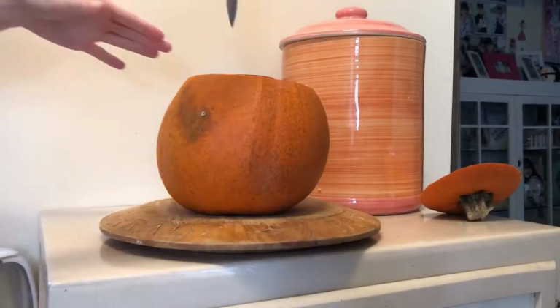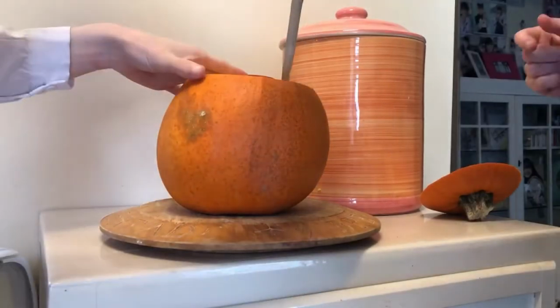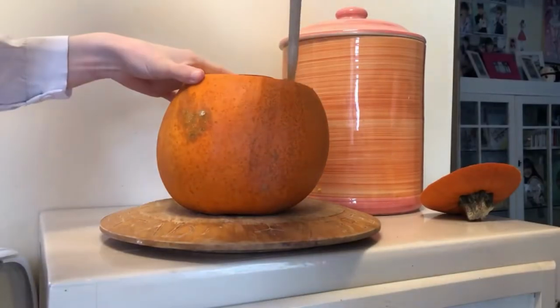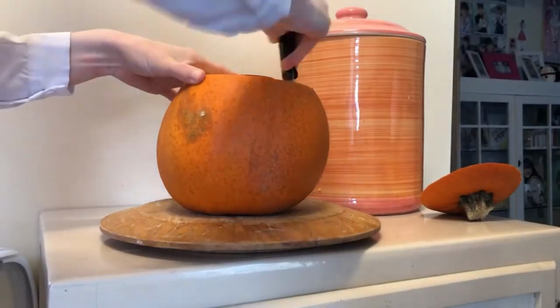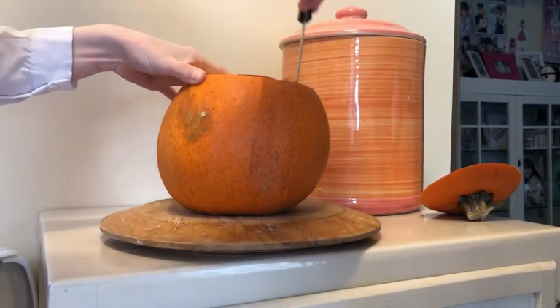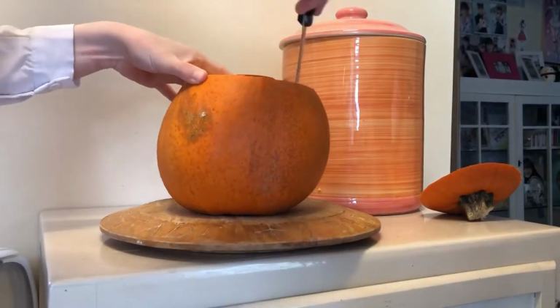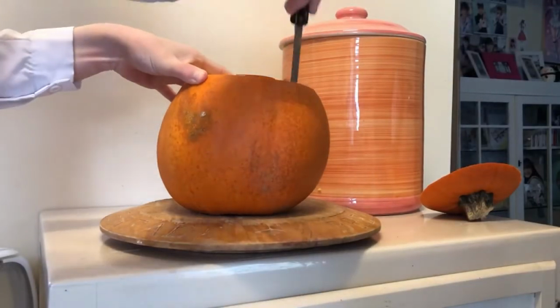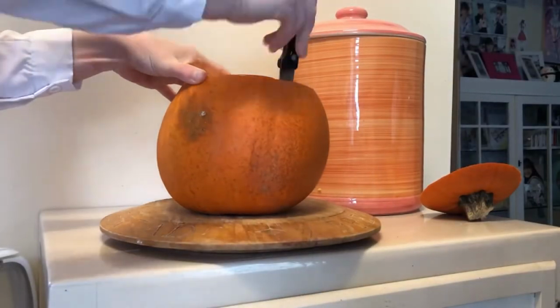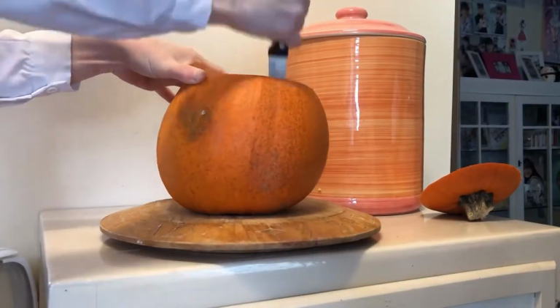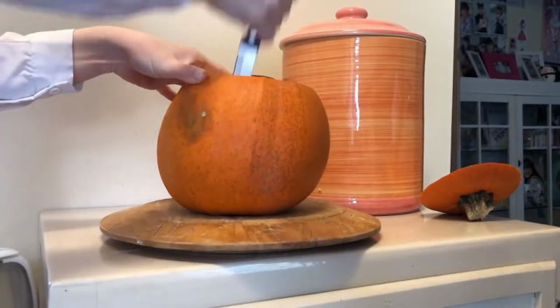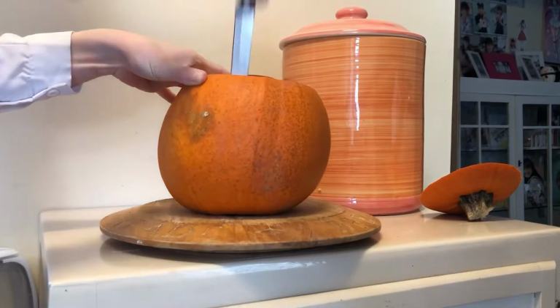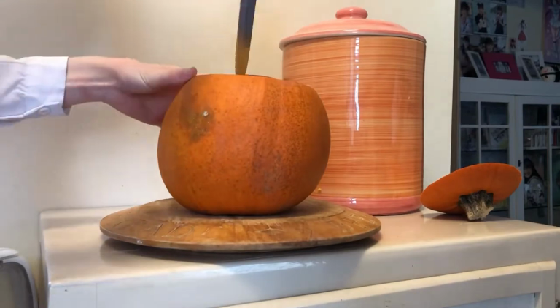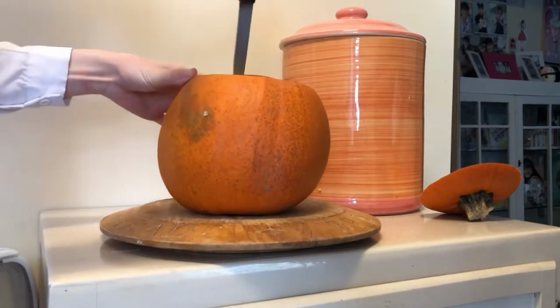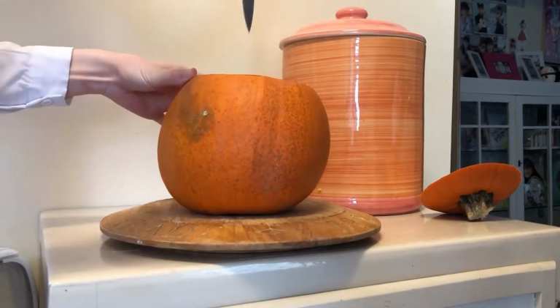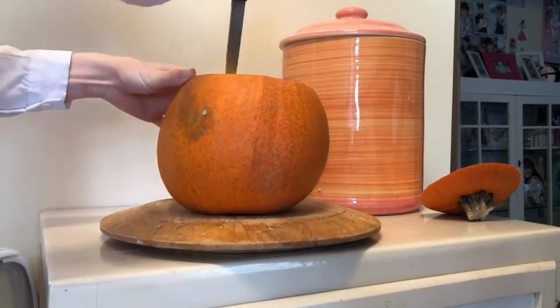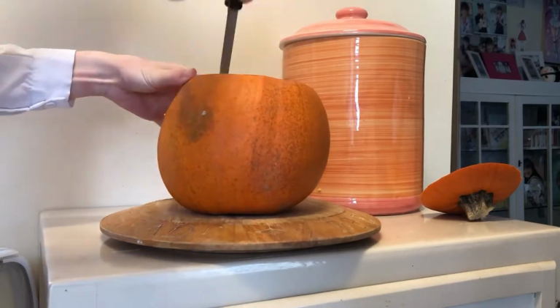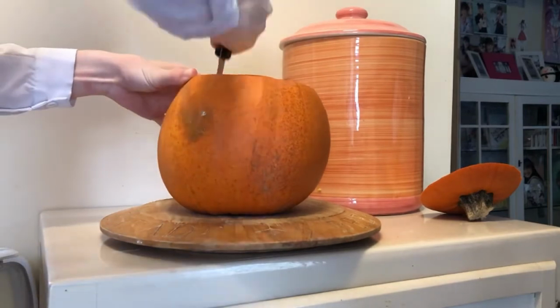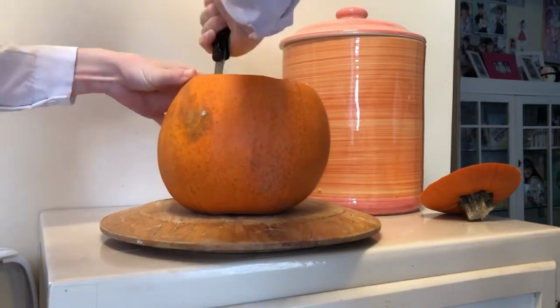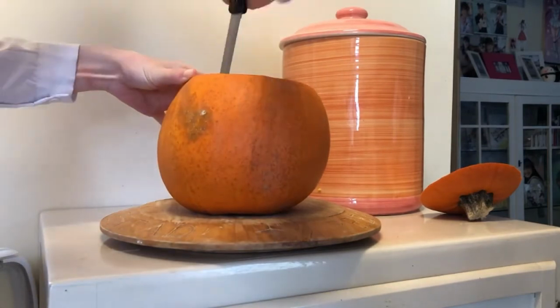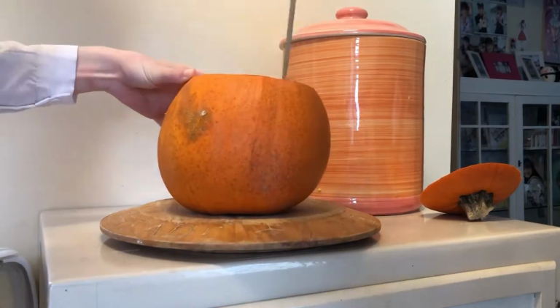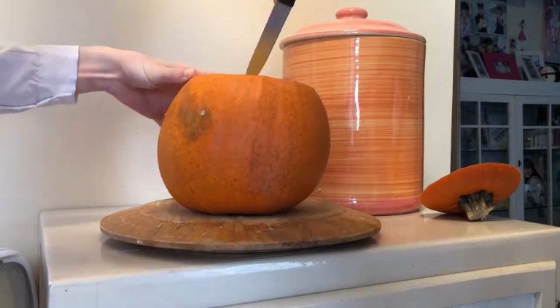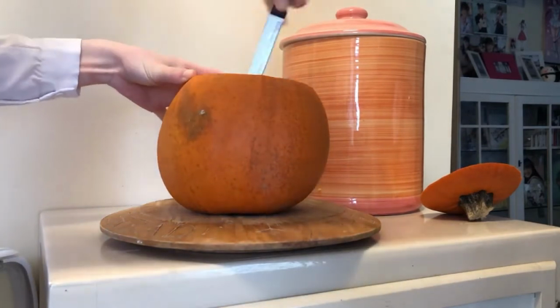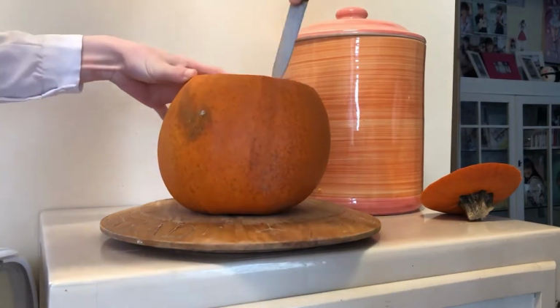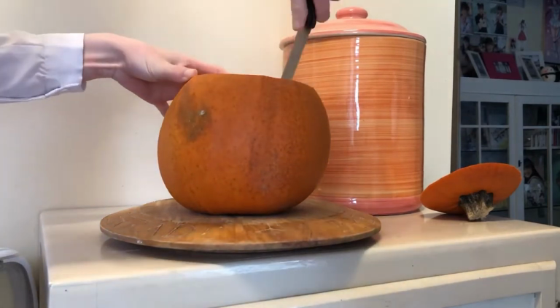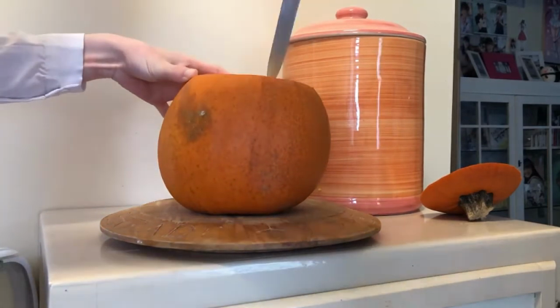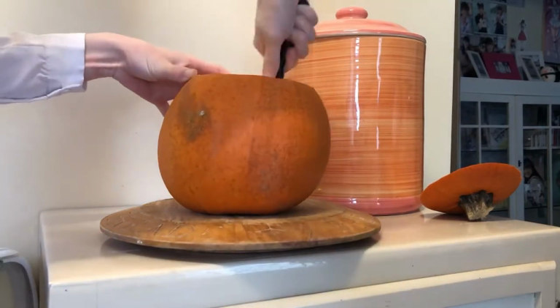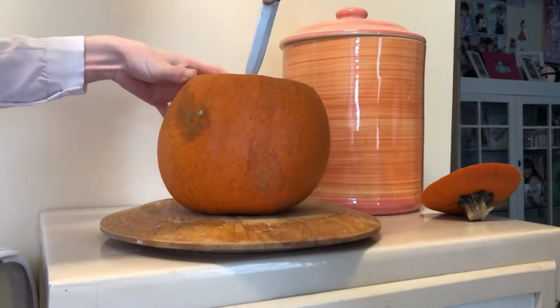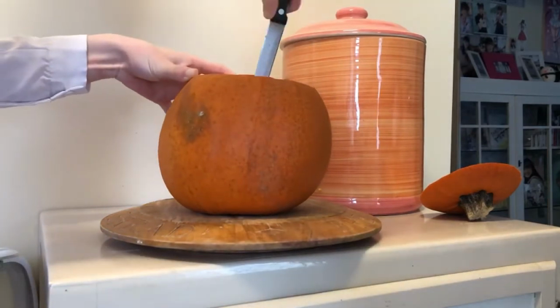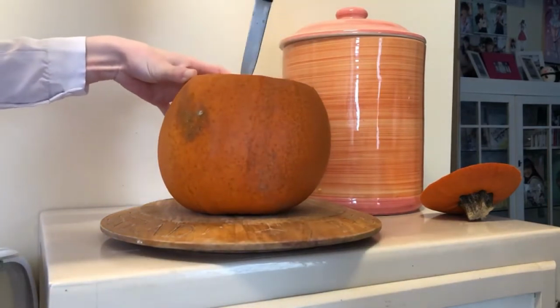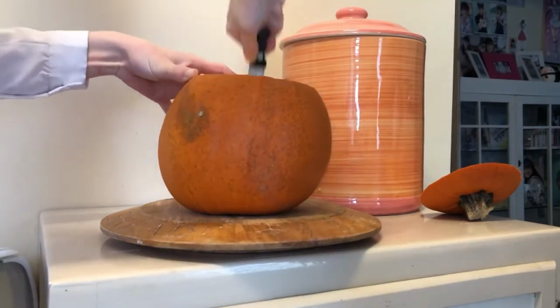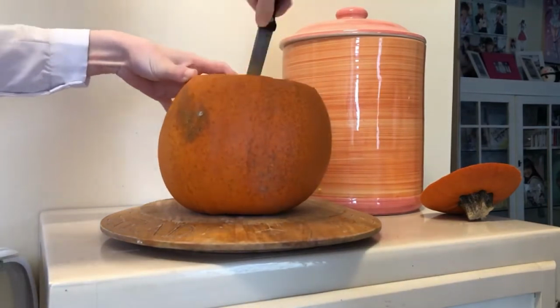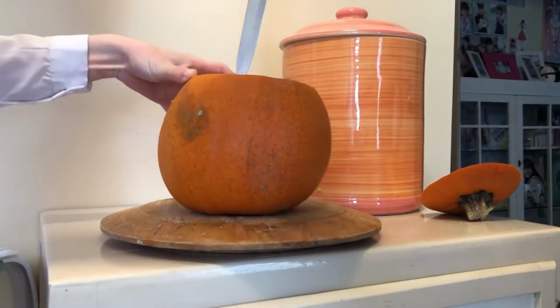I then stuck the knife in and cut away a bit more of the squishy bits so I could get in and remove its brain.